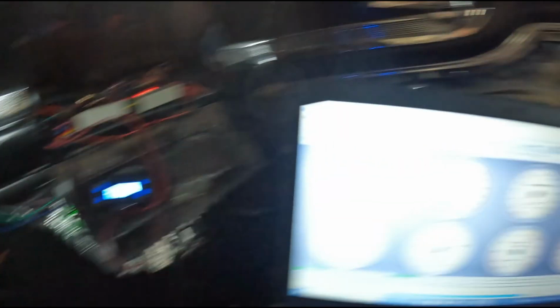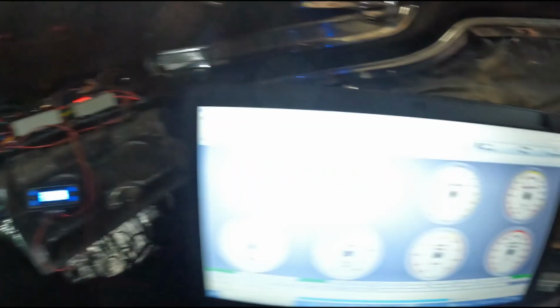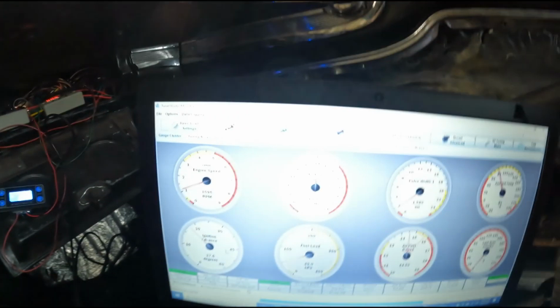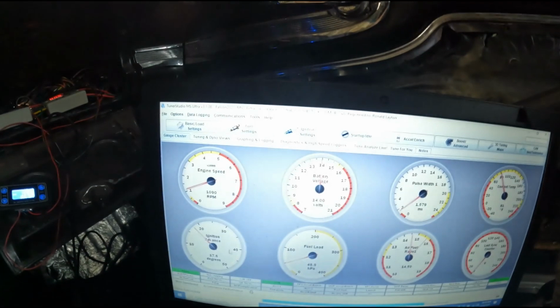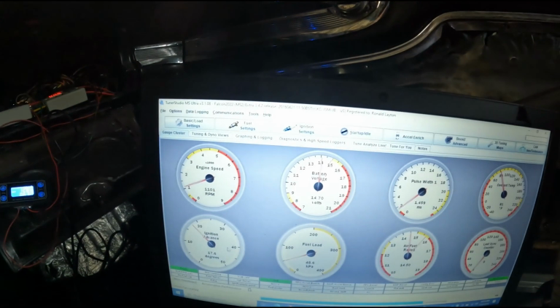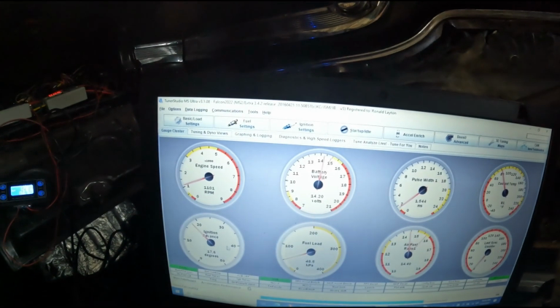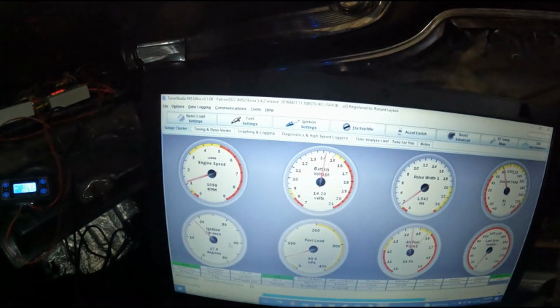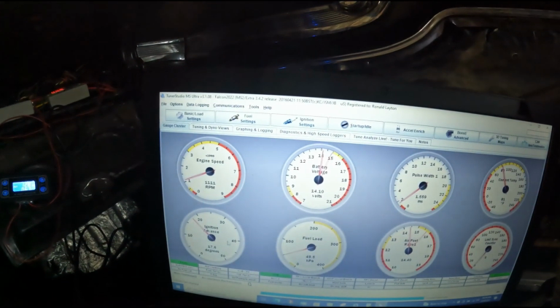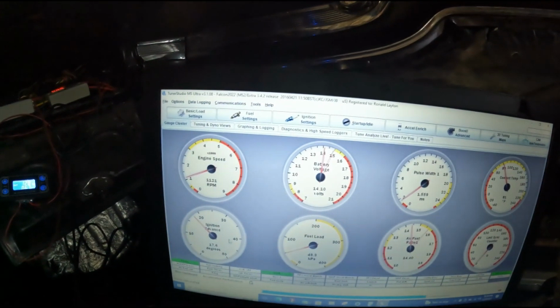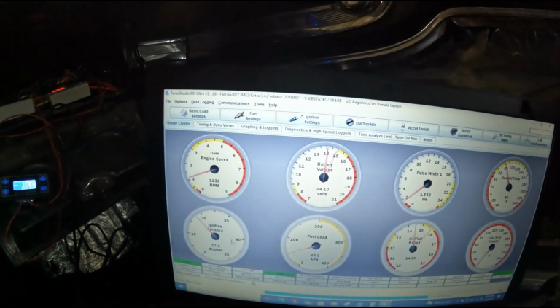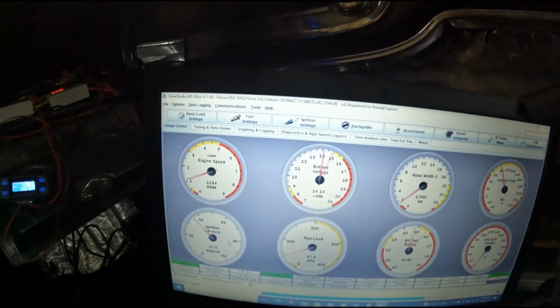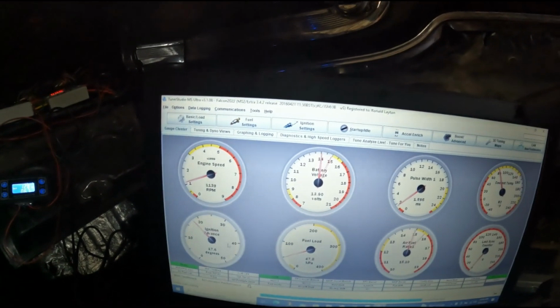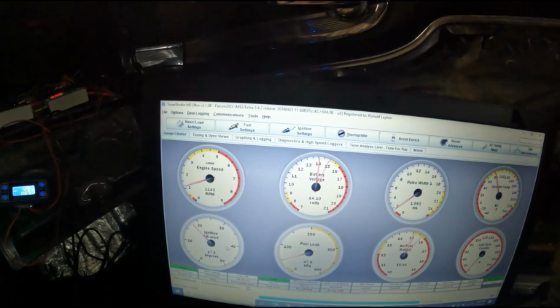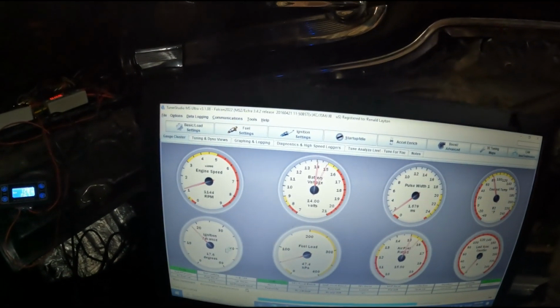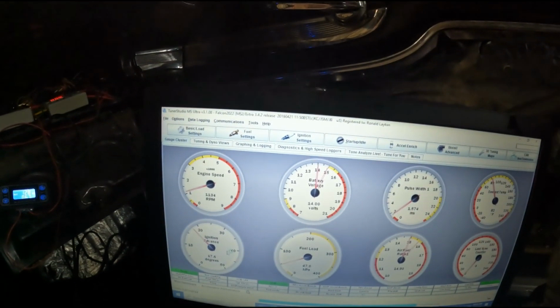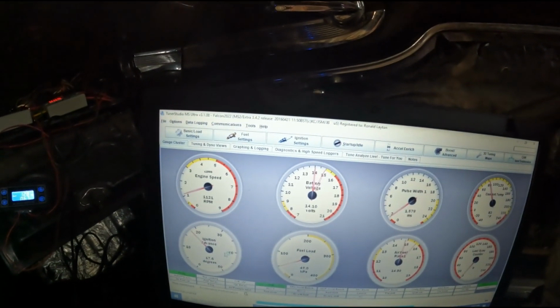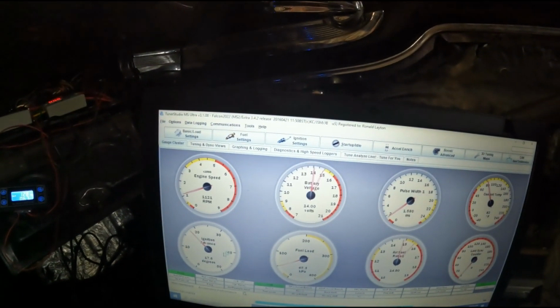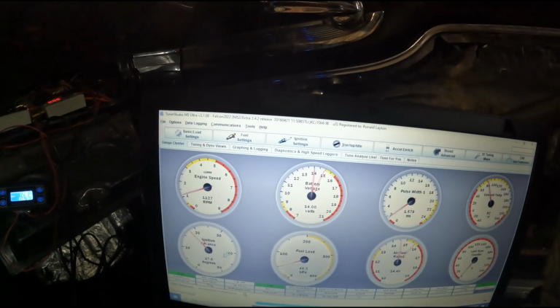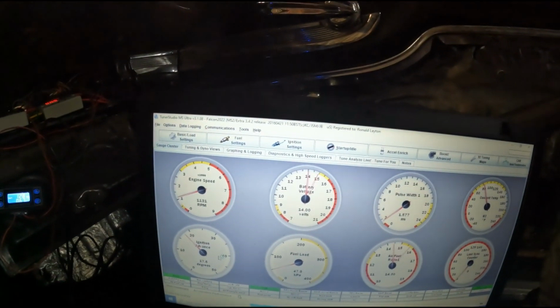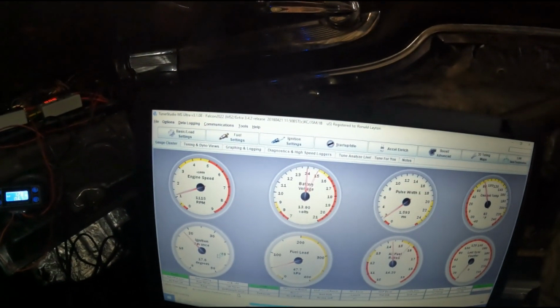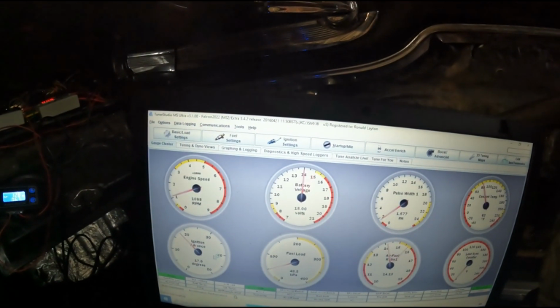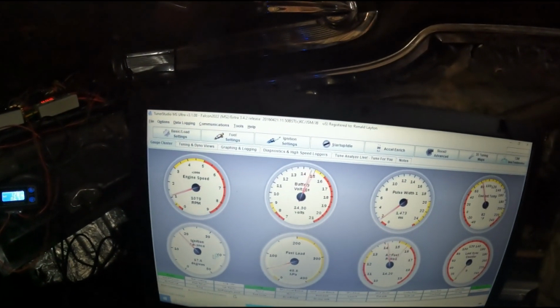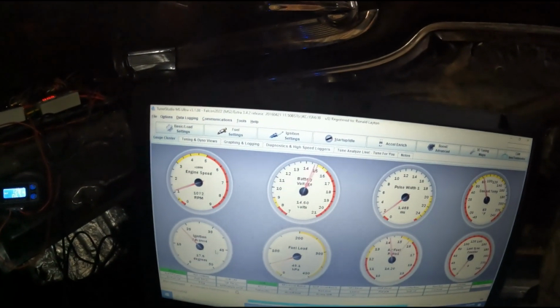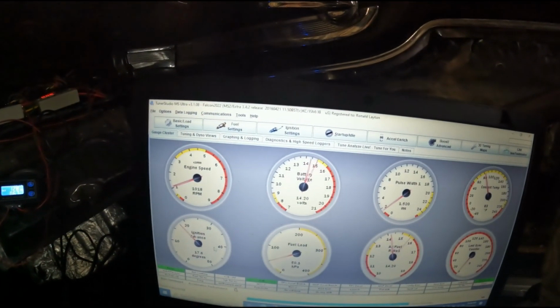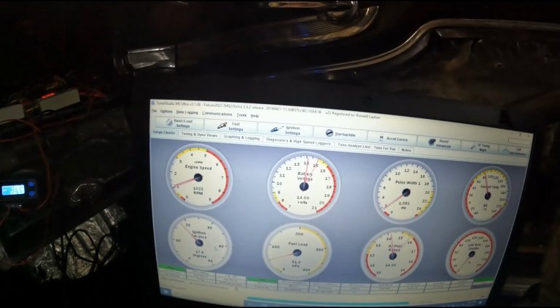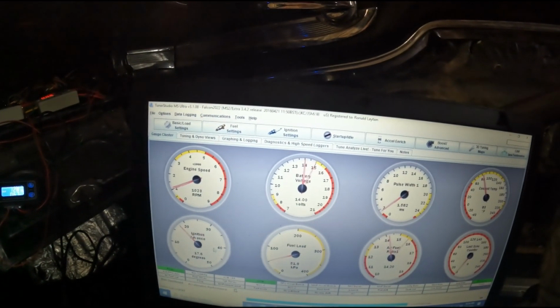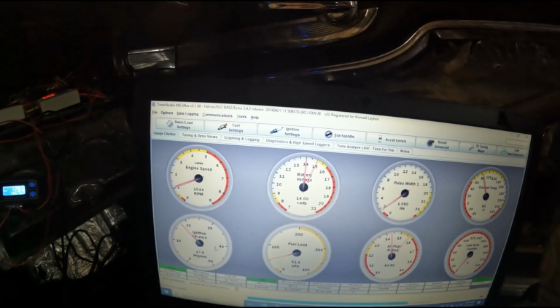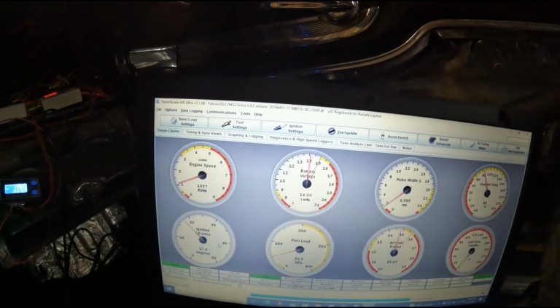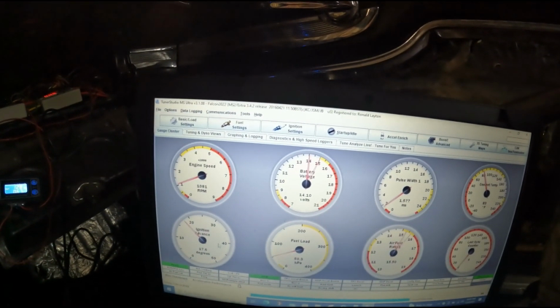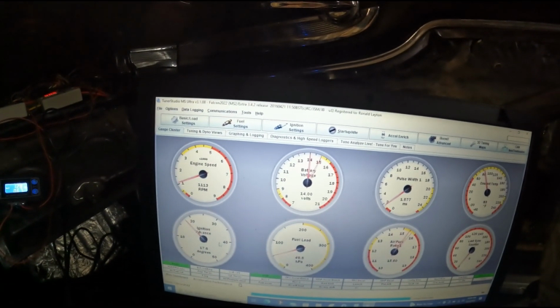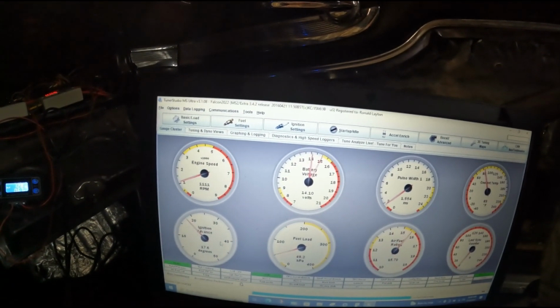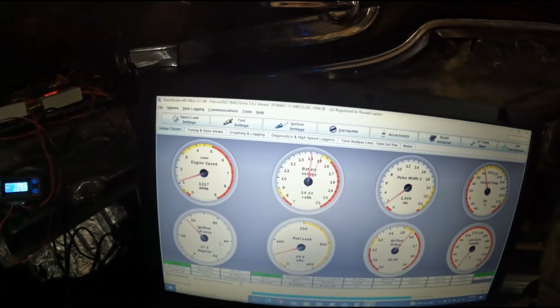Pretty cool! Let me tidy up this wiring as much as I can and we'll call this video done. Thanks for watching — one more step closer to driving this thing.